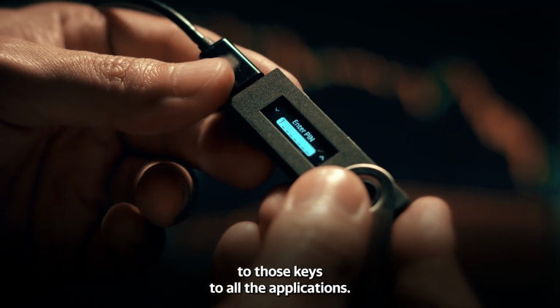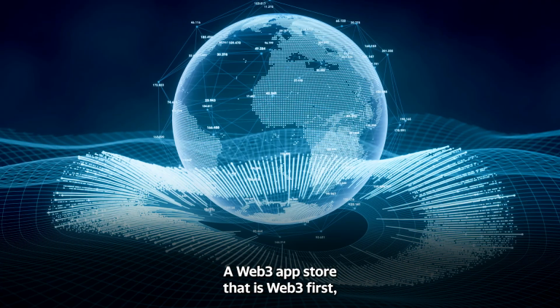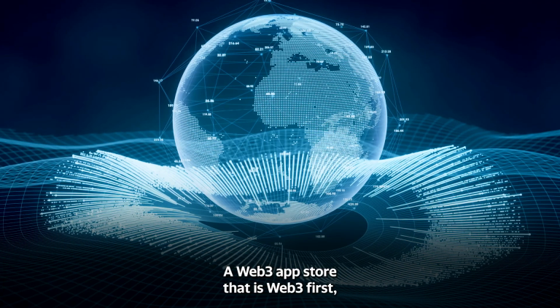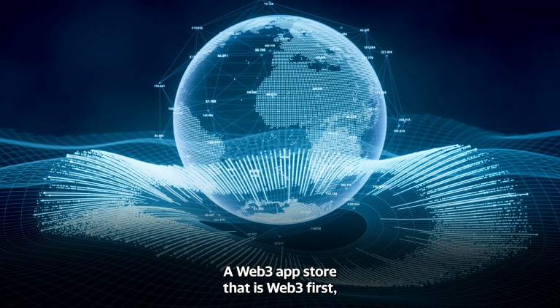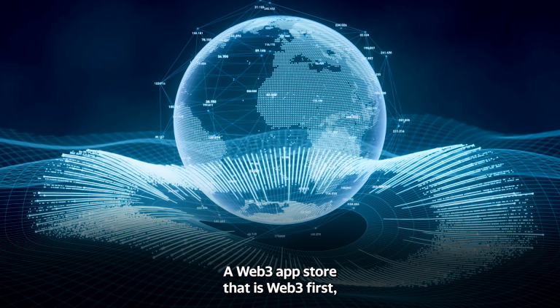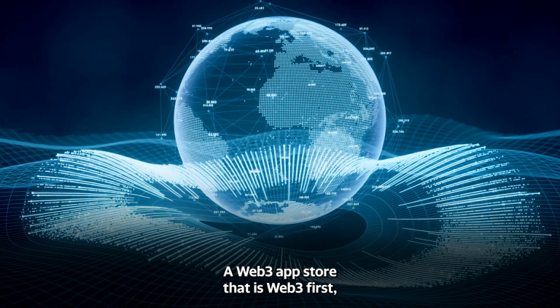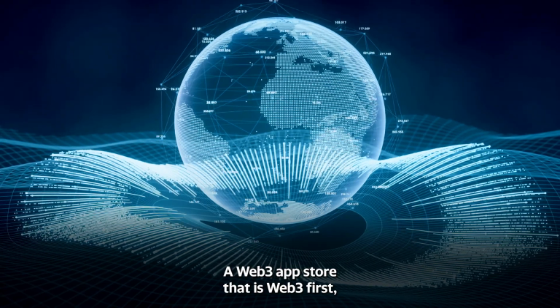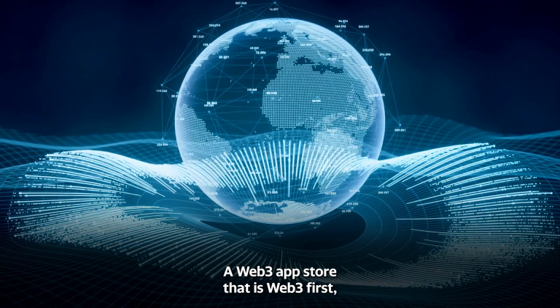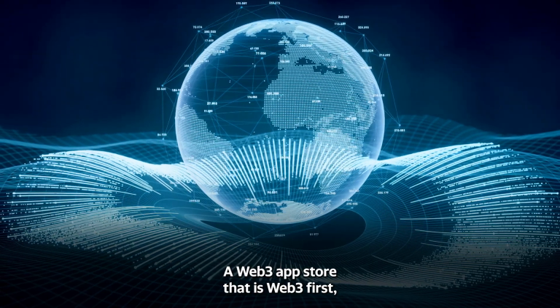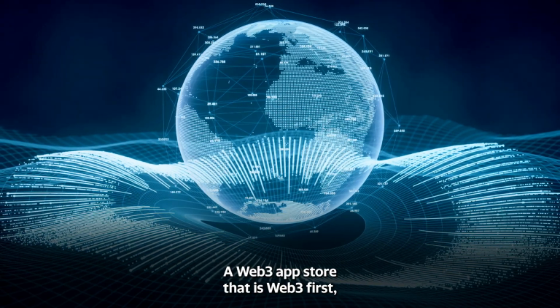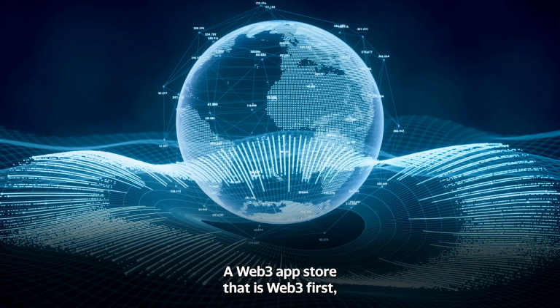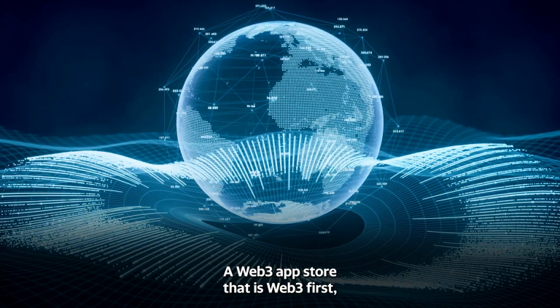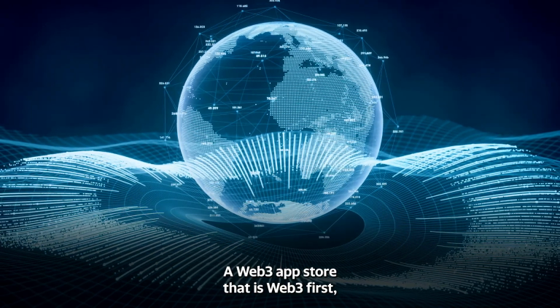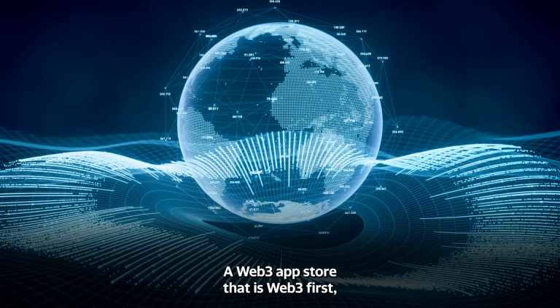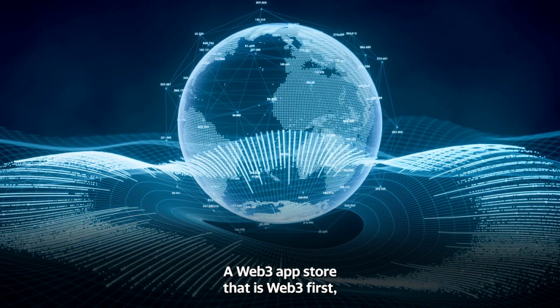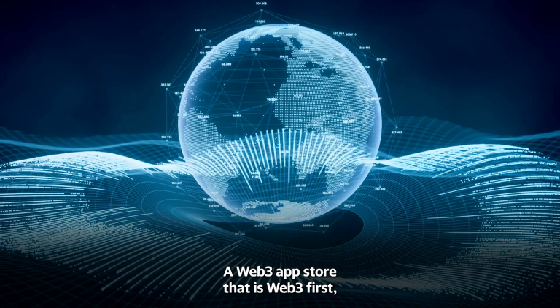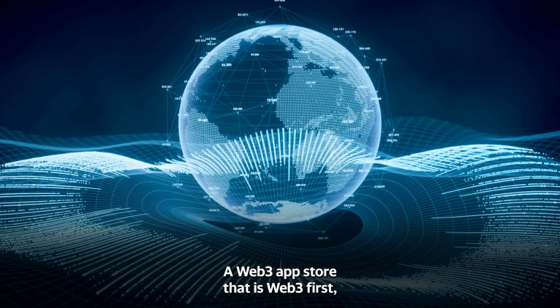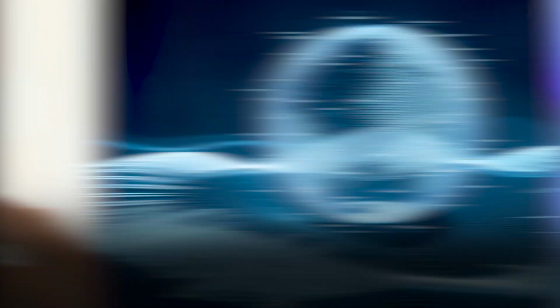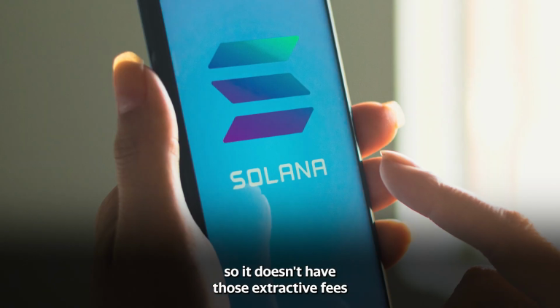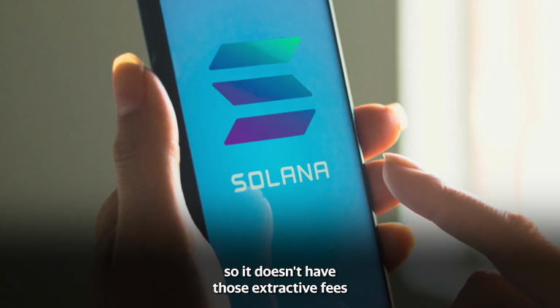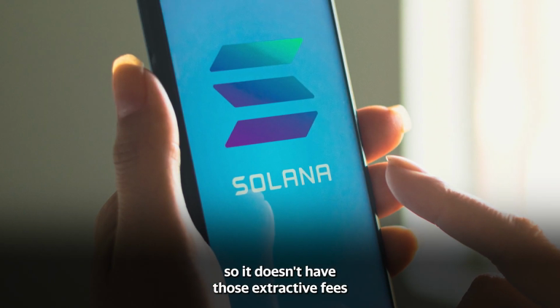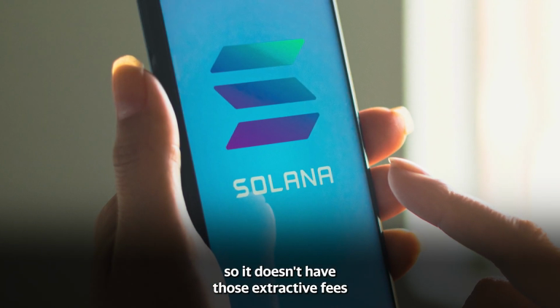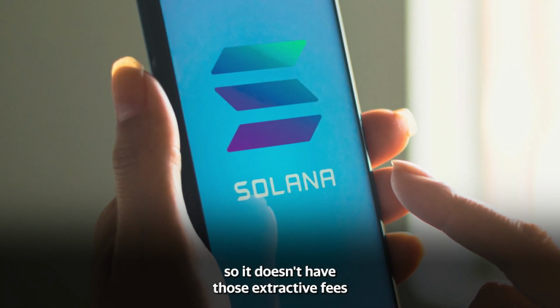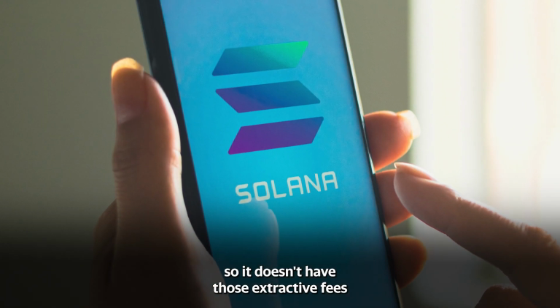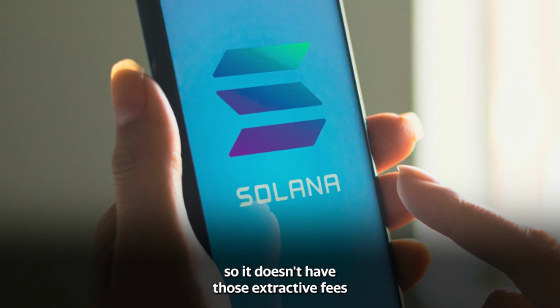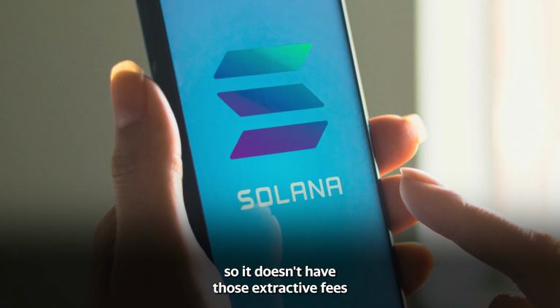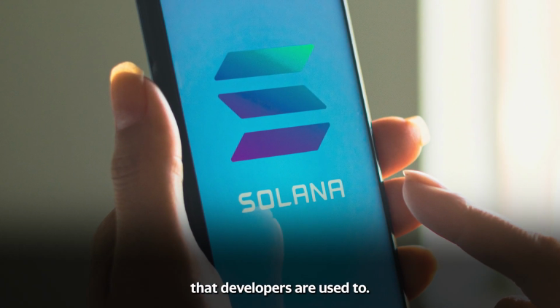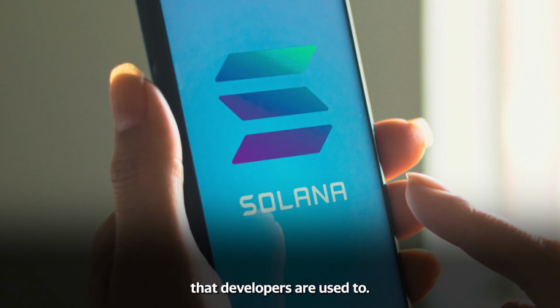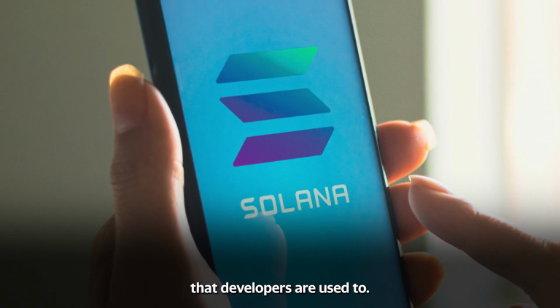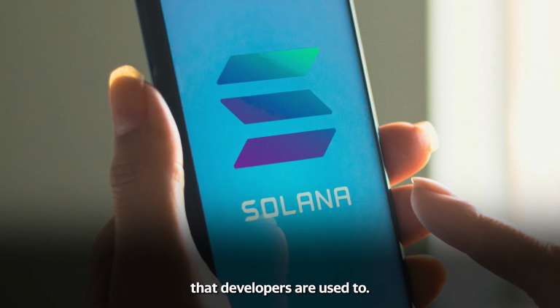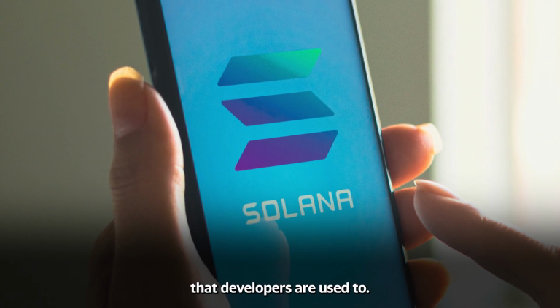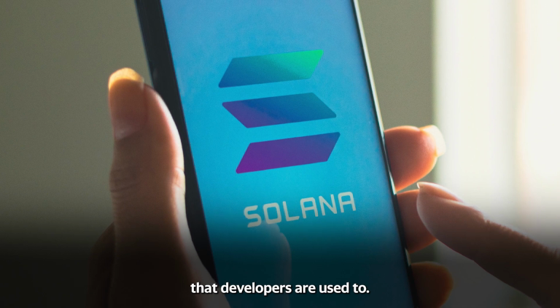There's a Web3 app store that is Web3 first, so it doesn't have those extractive fees that developers are used to.